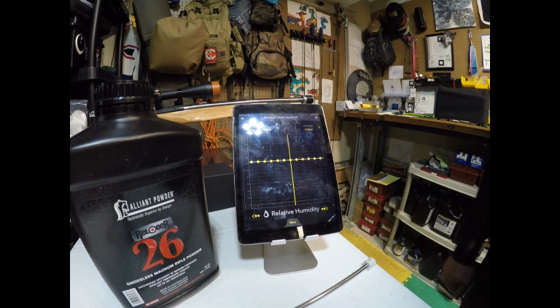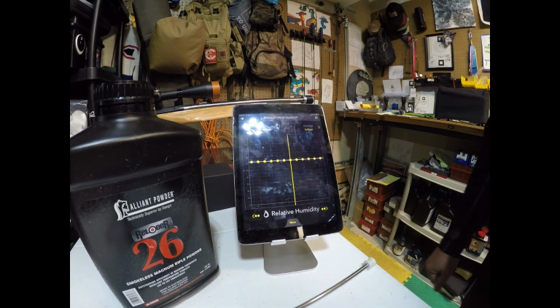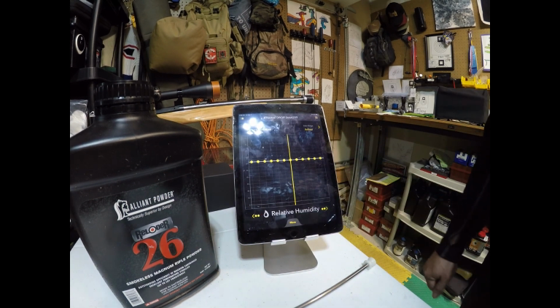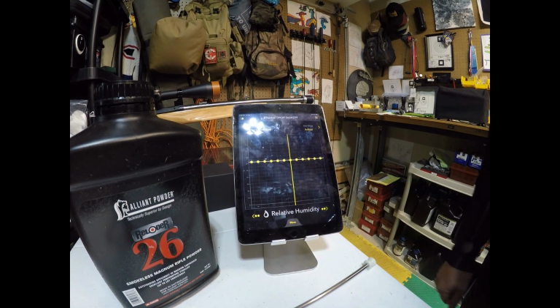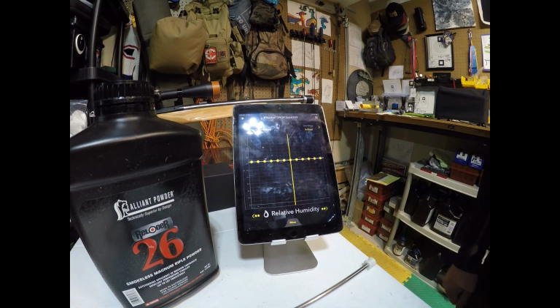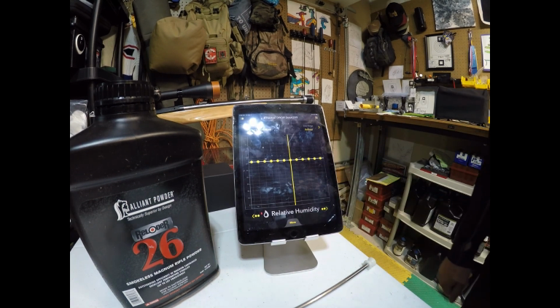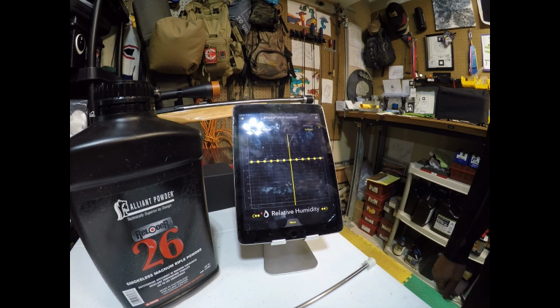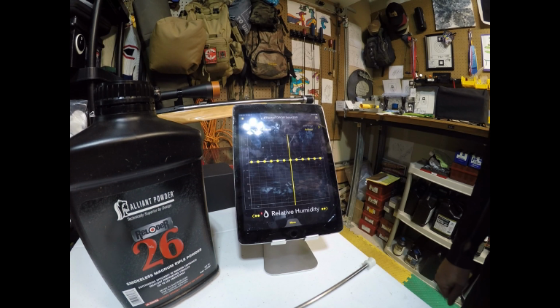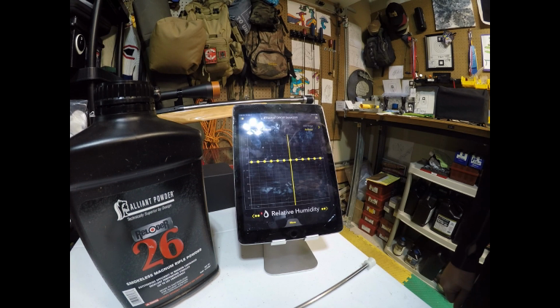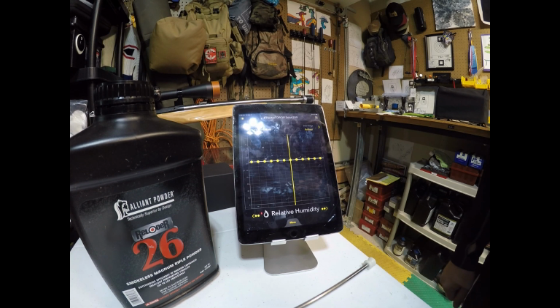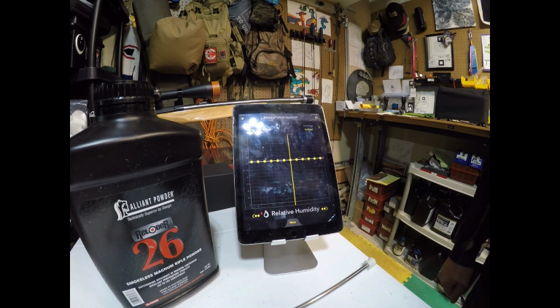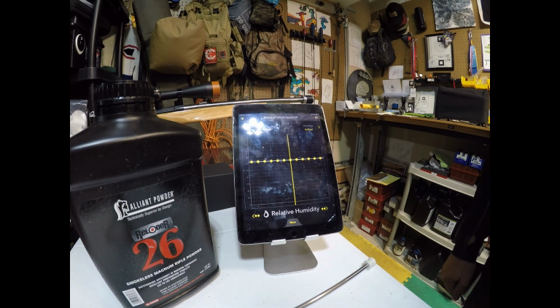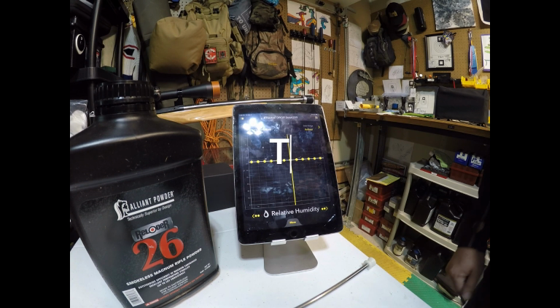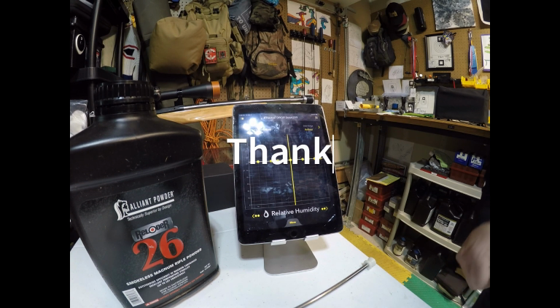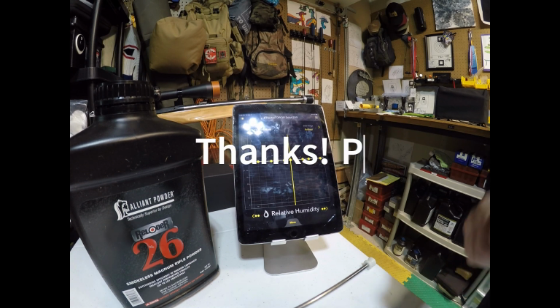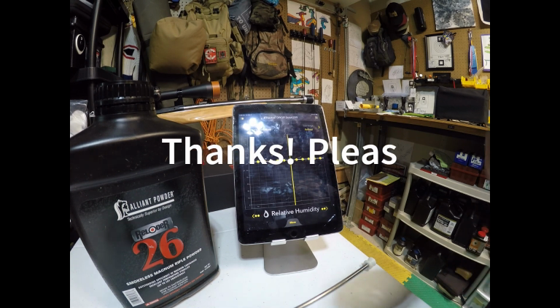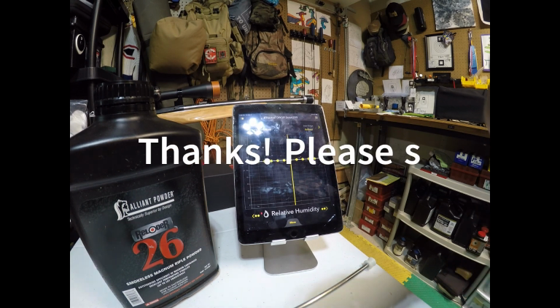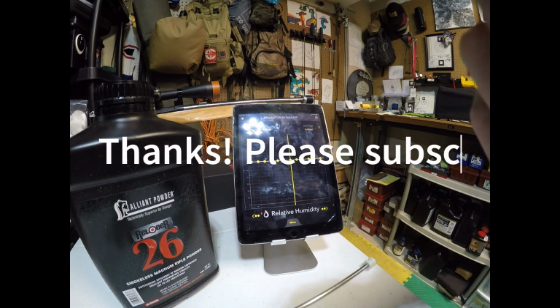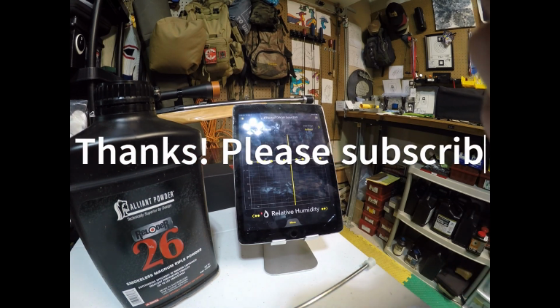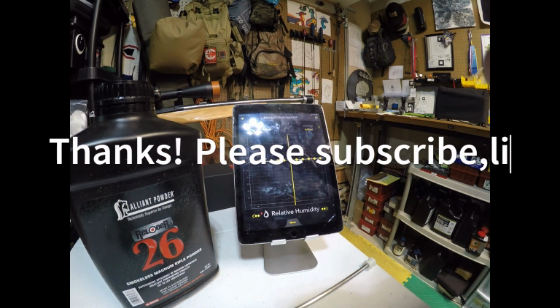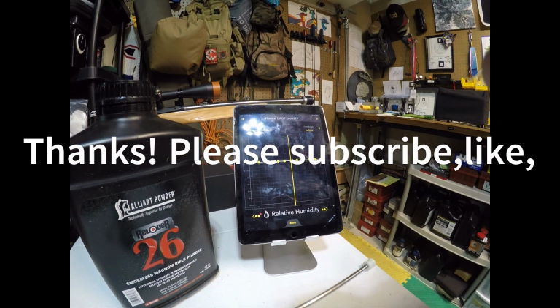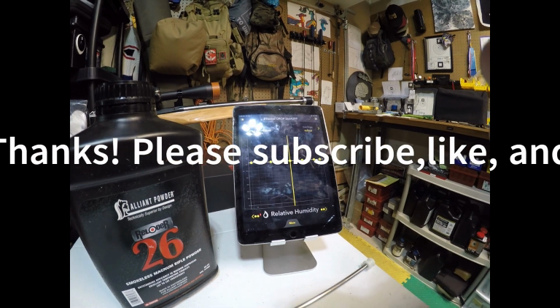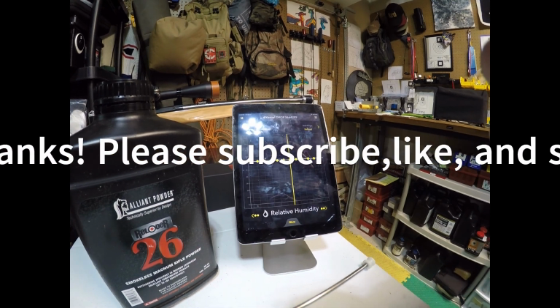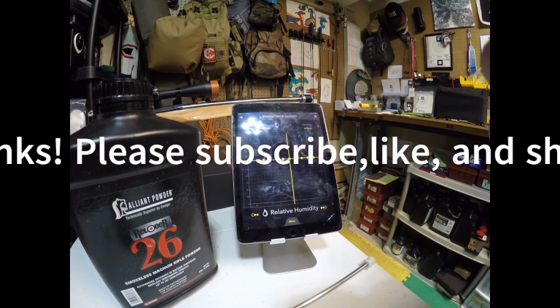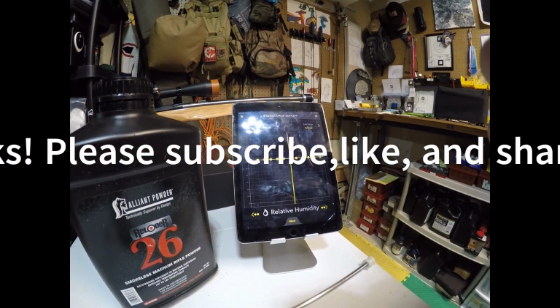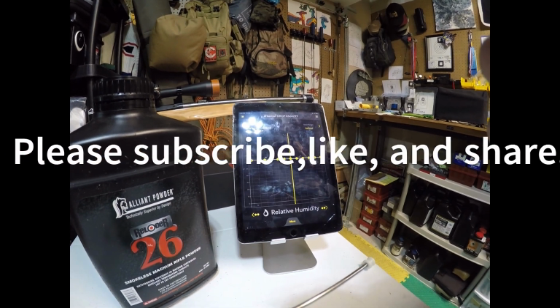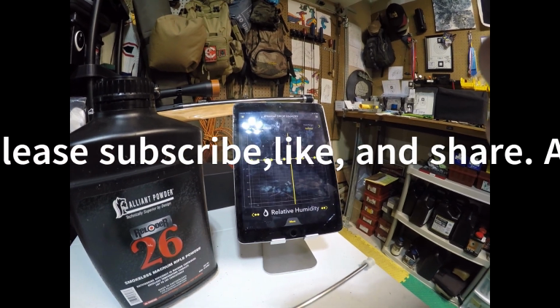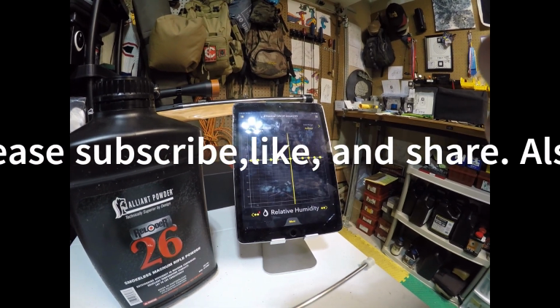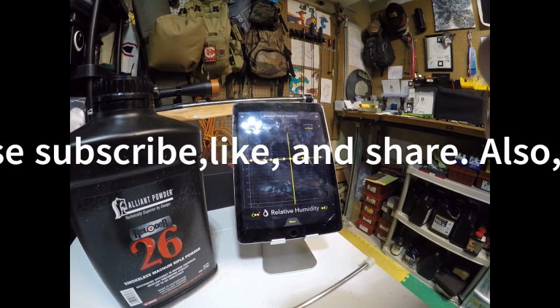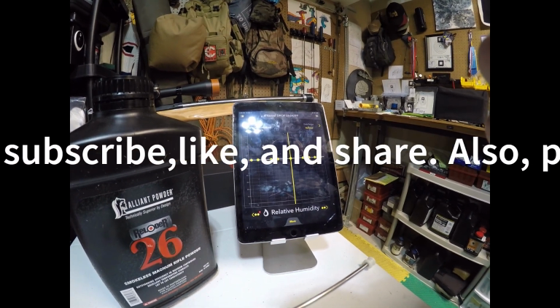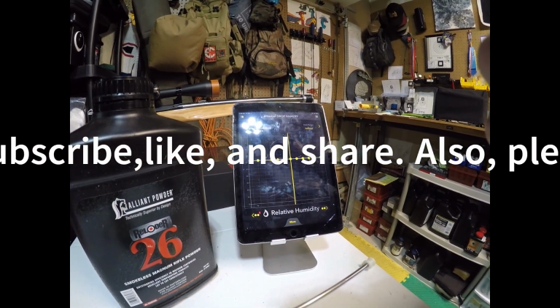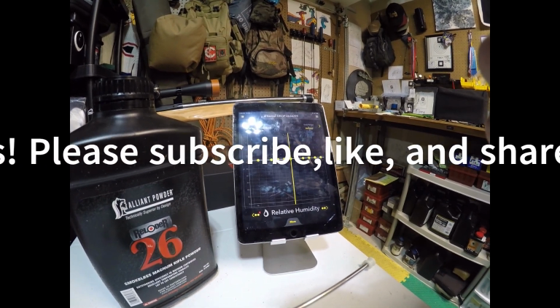All right everybody, thank you. Please subscribe, like, and share. And also please check out my Patreon.